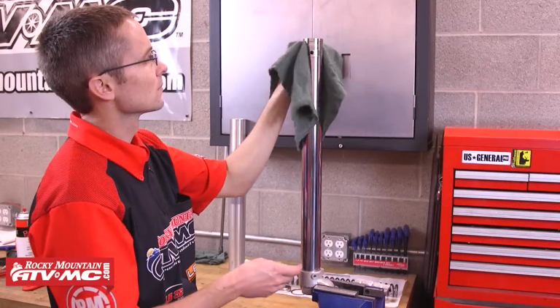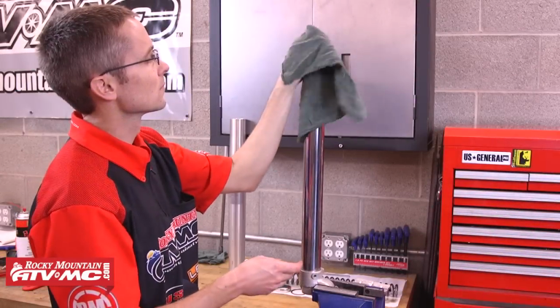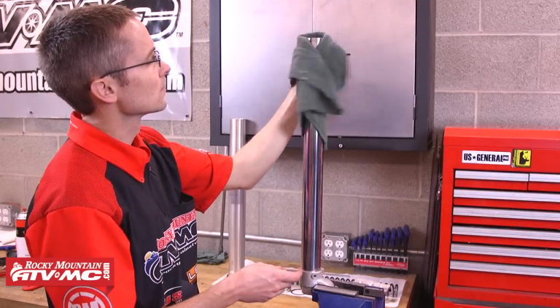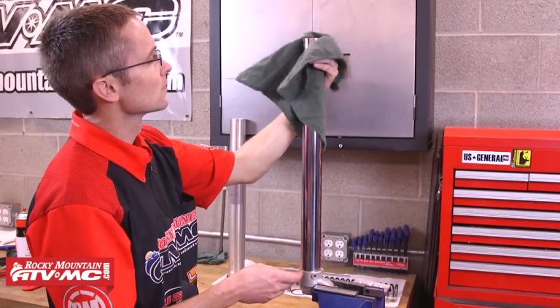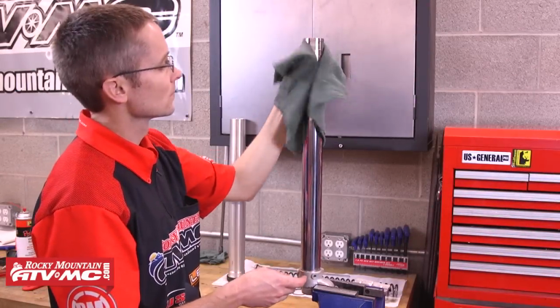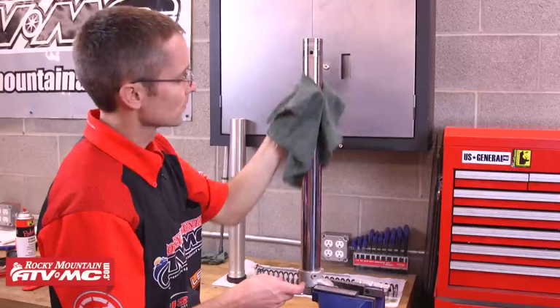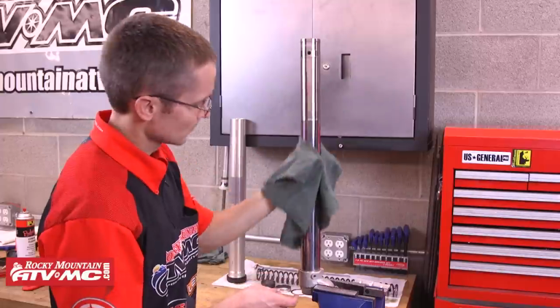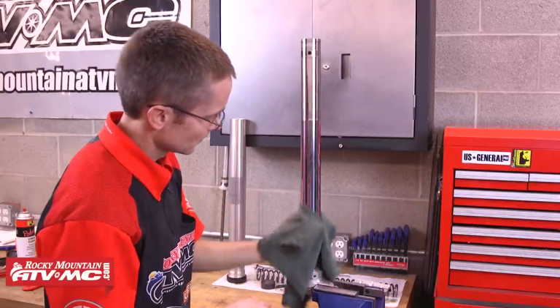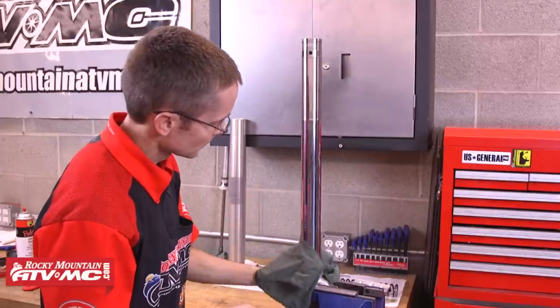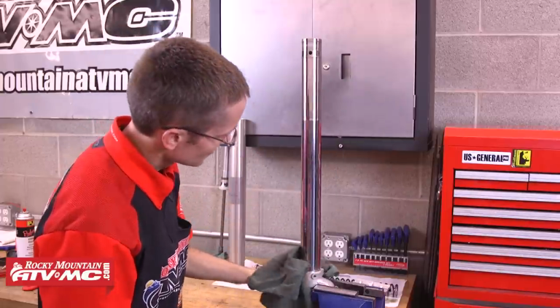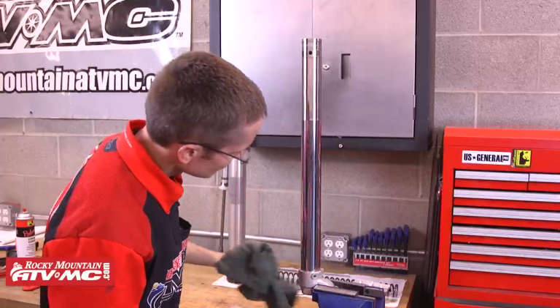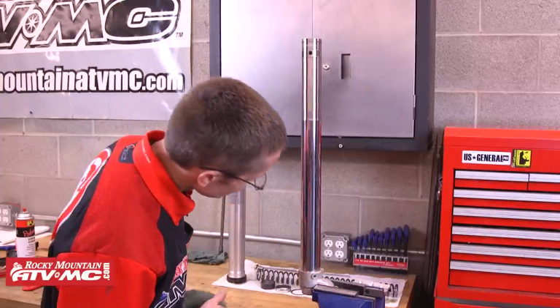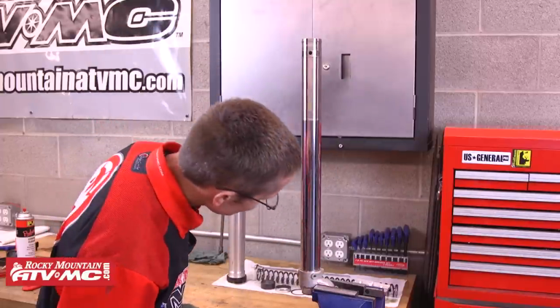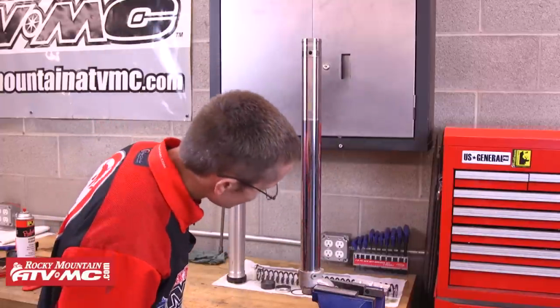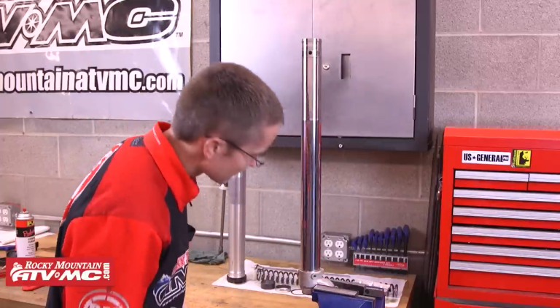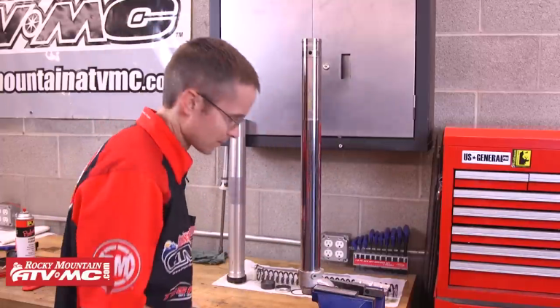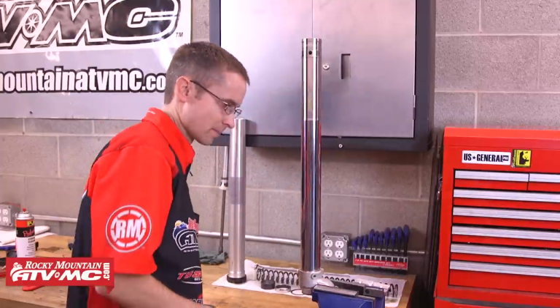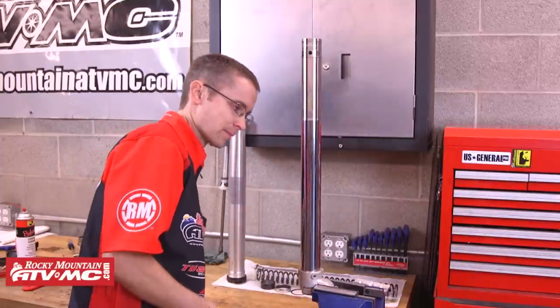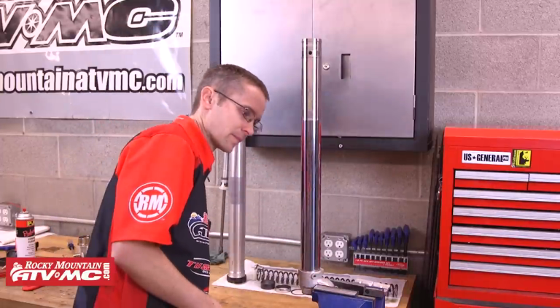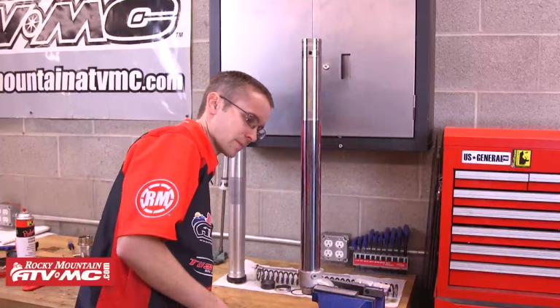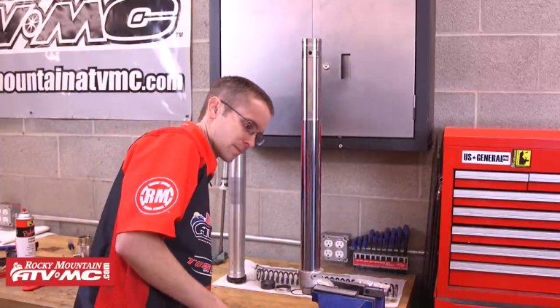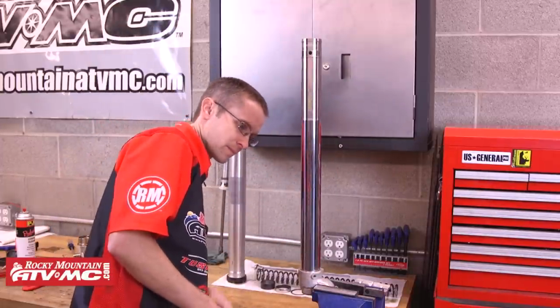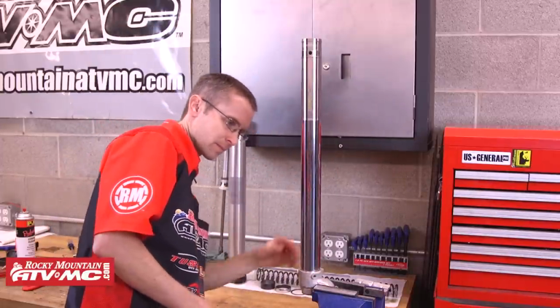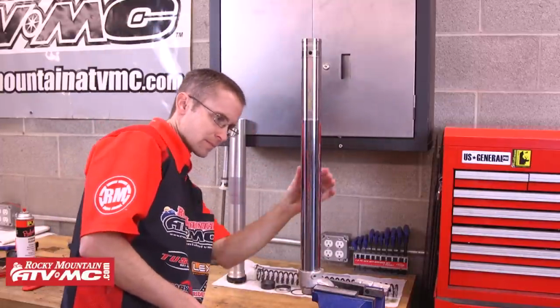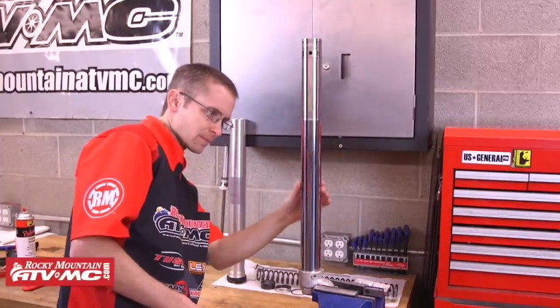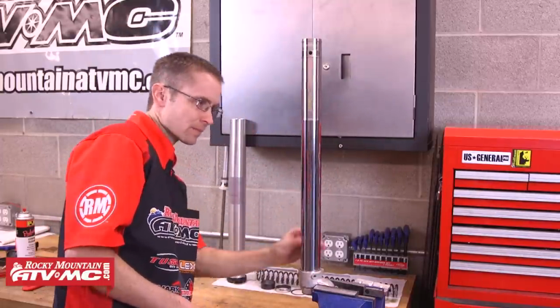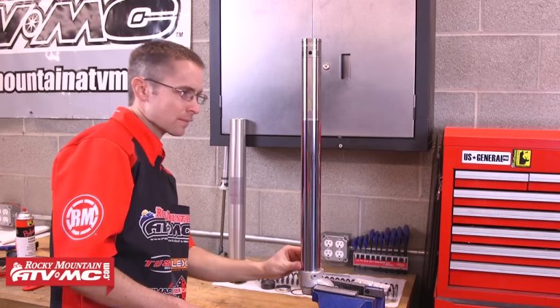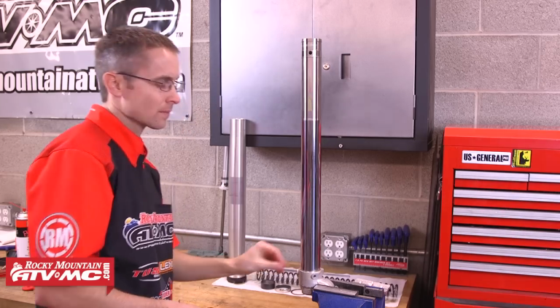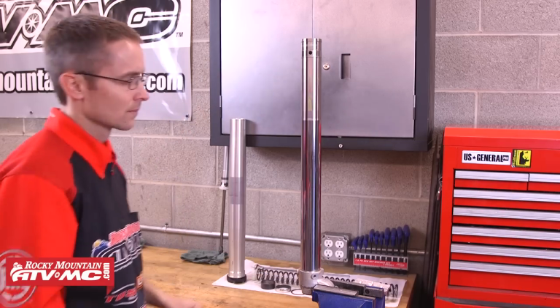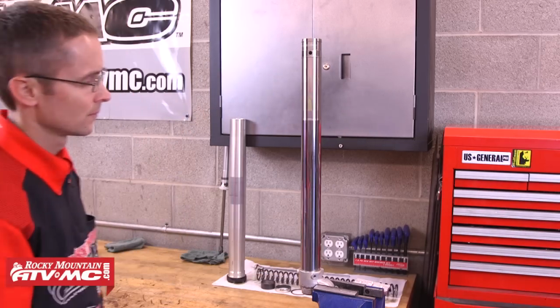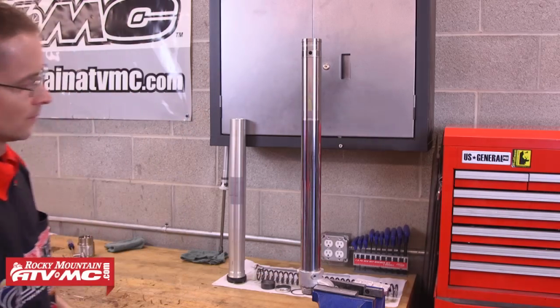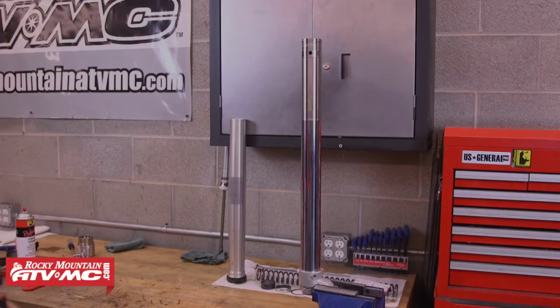You also want to inspect the fork leg for any dents, dings, or scratches that could damage your new seals or bushings. After that we're ready for reassembly.